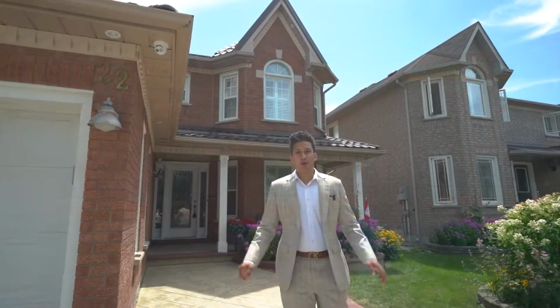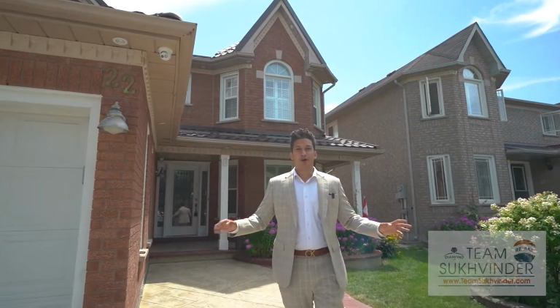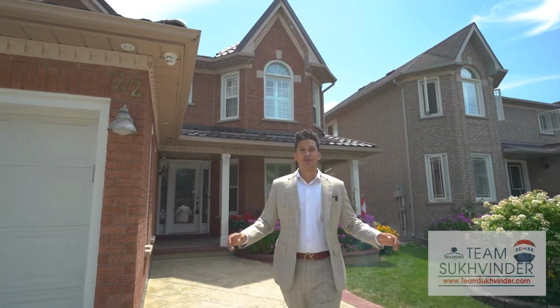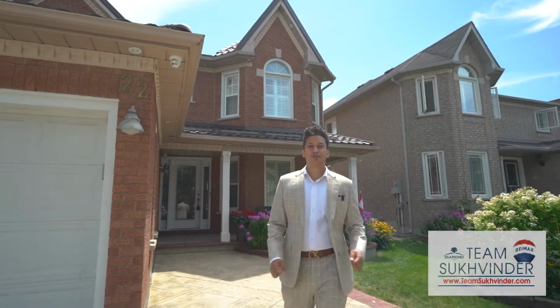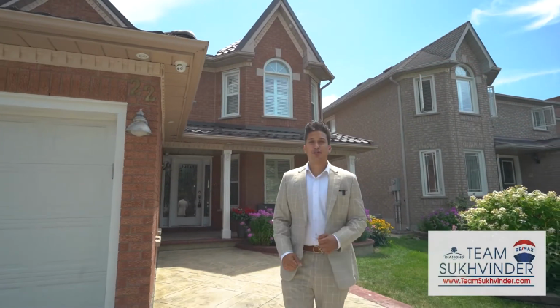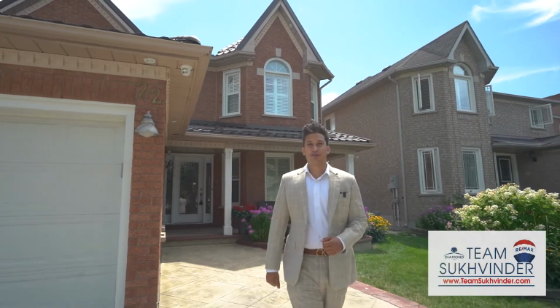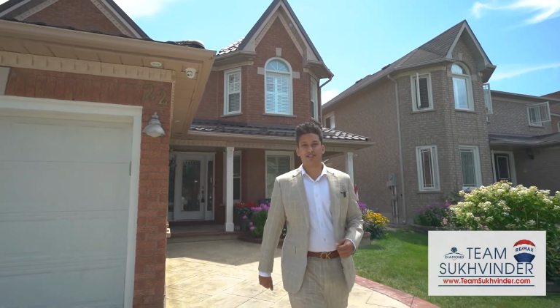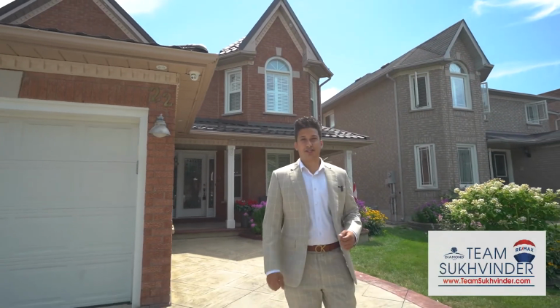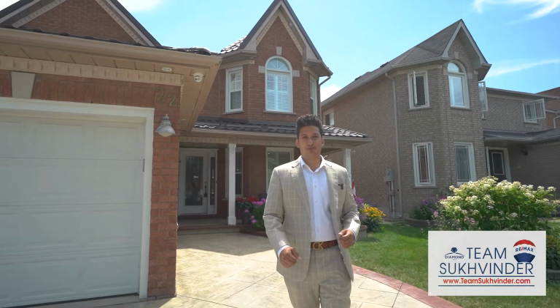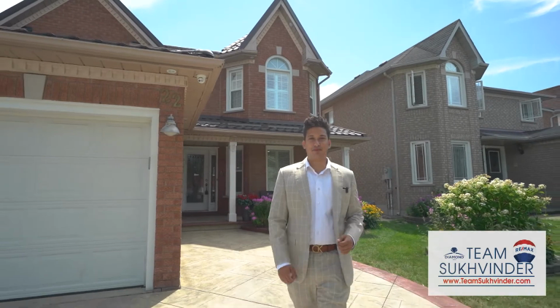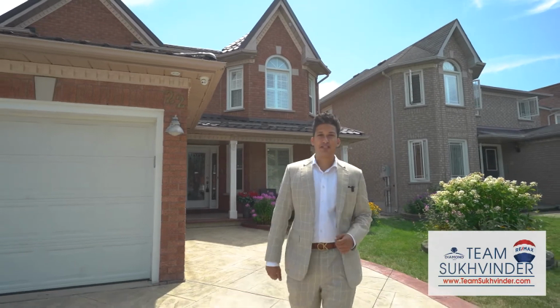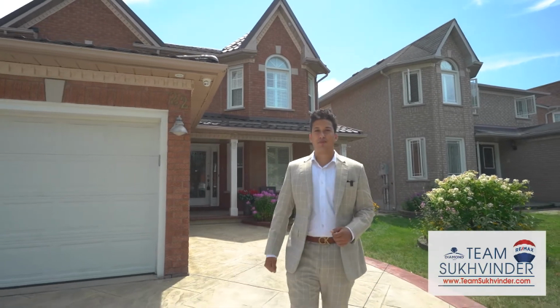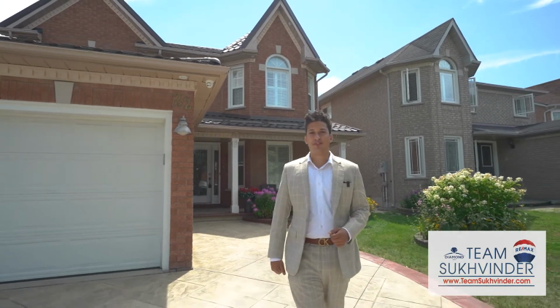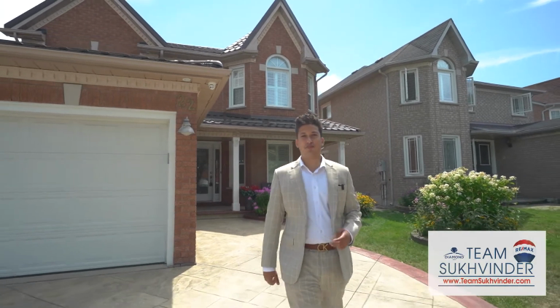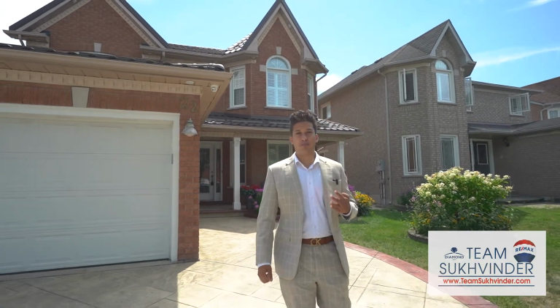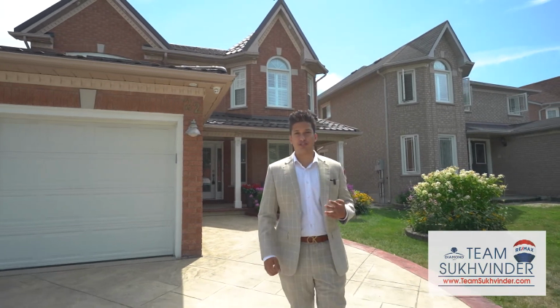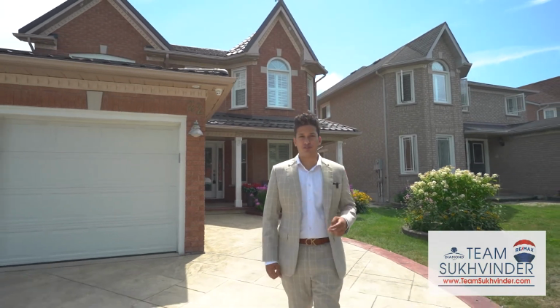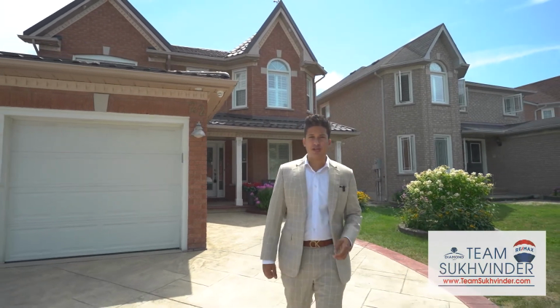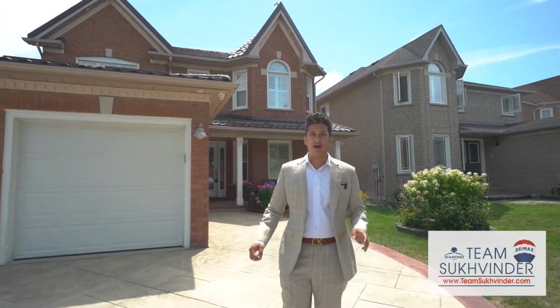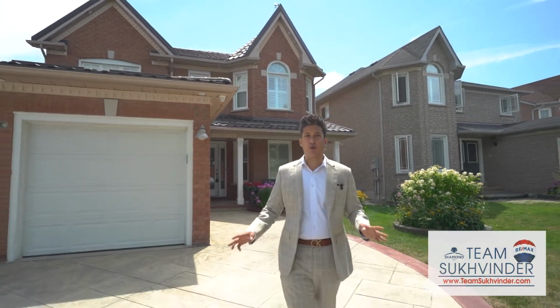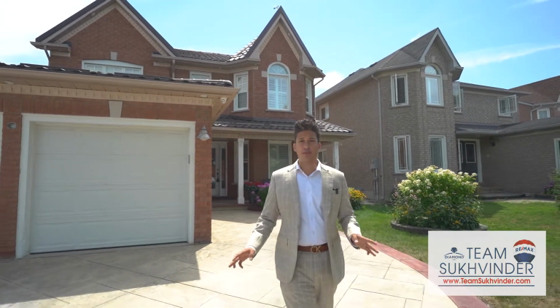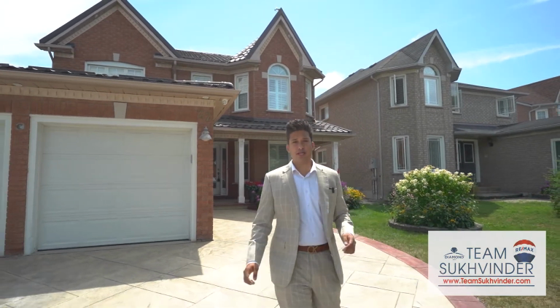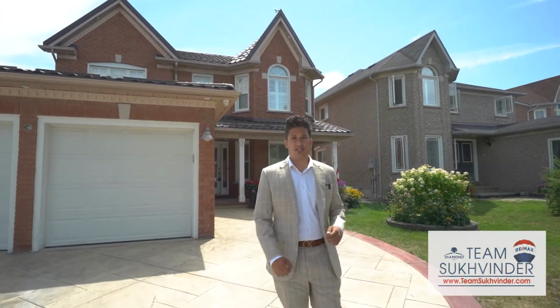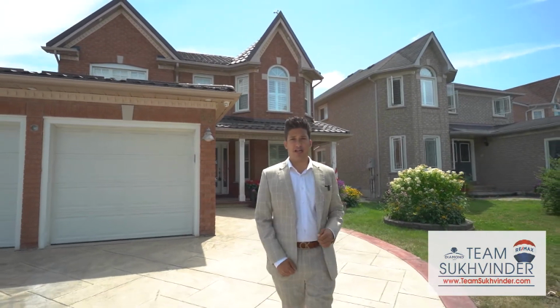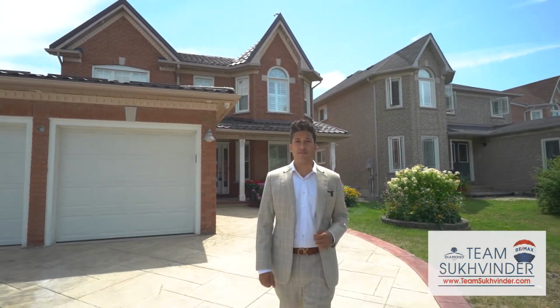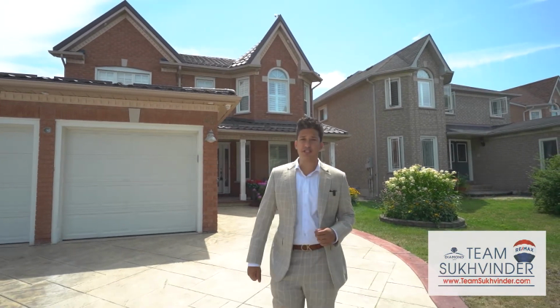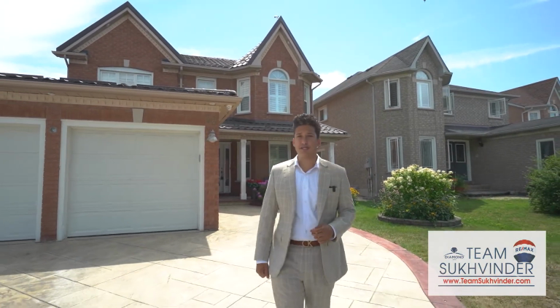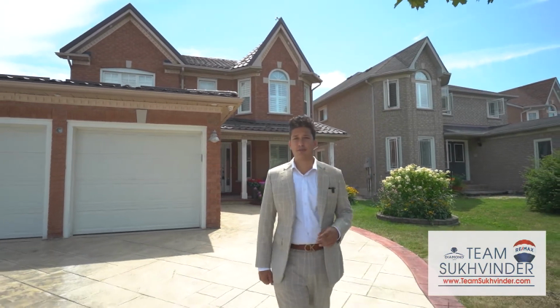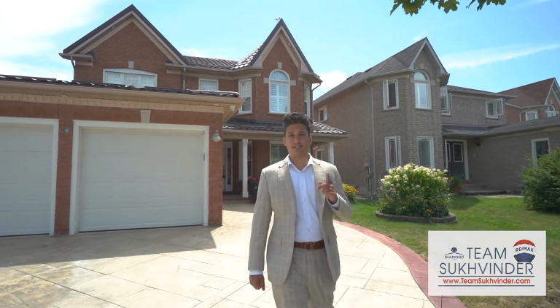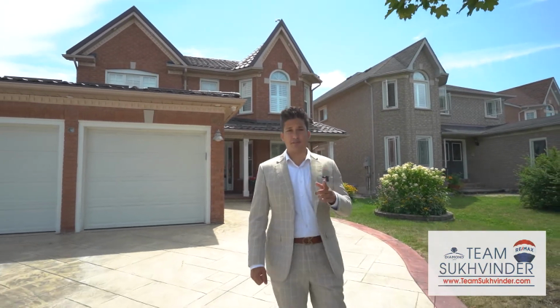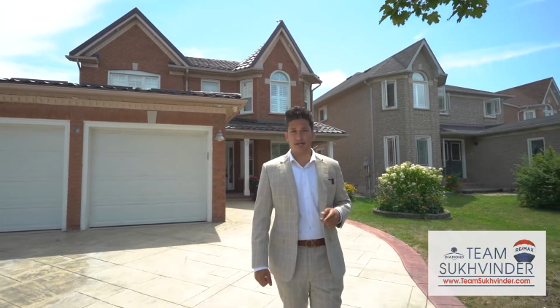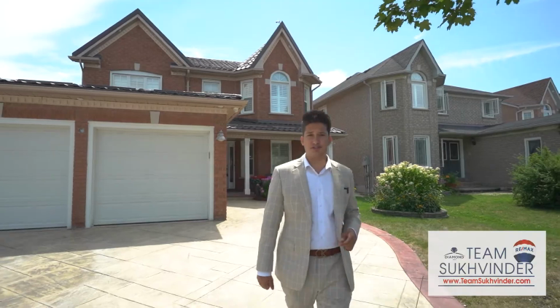Welcome to 22 Red Cedar in Bradford. This home features four bedrooms, a gourmet kitchen, and a finished basement with a separate entrance.